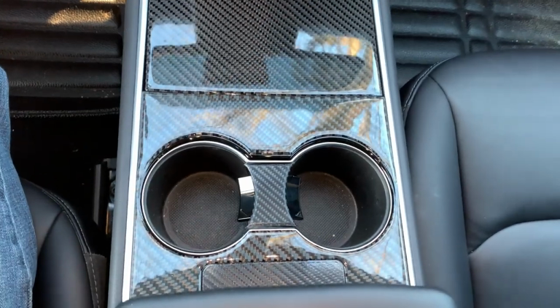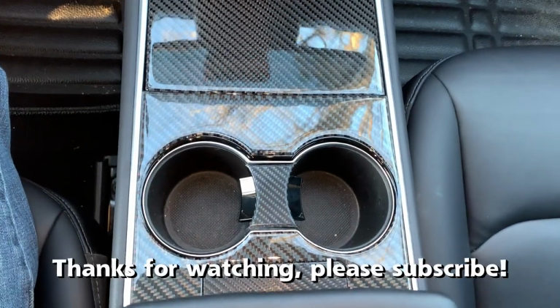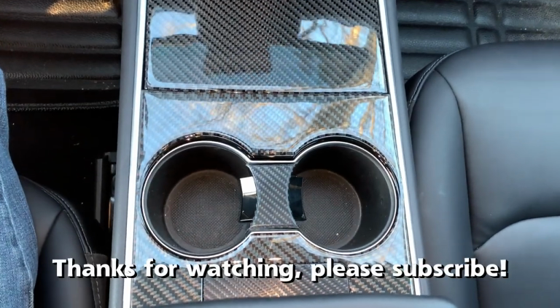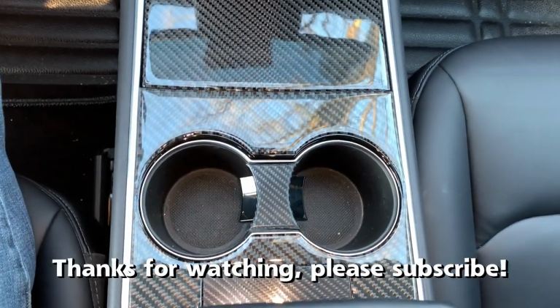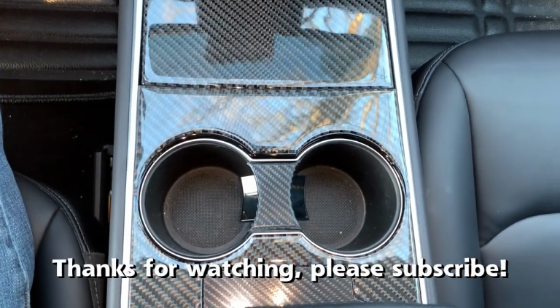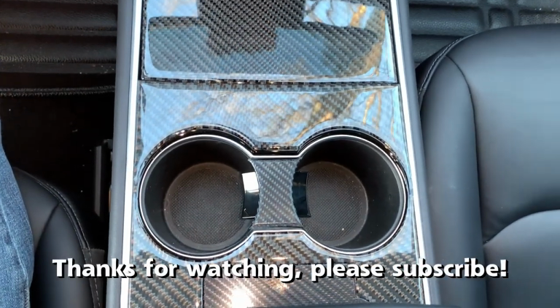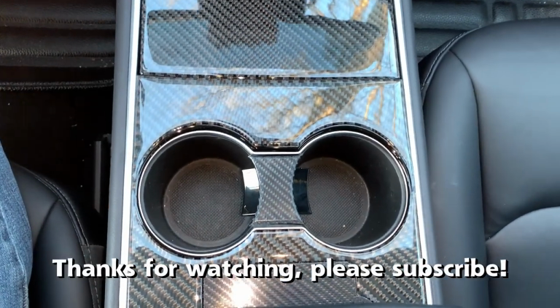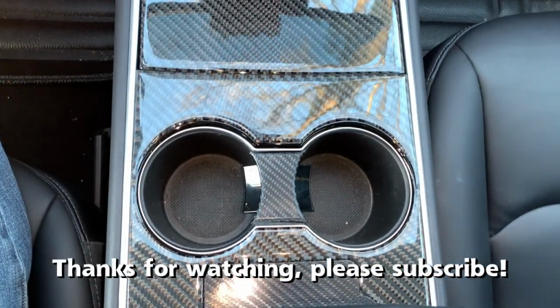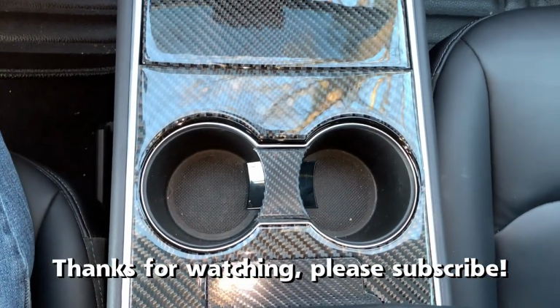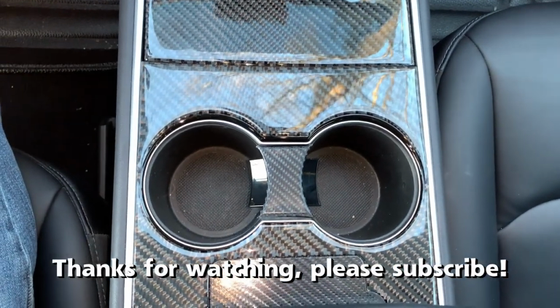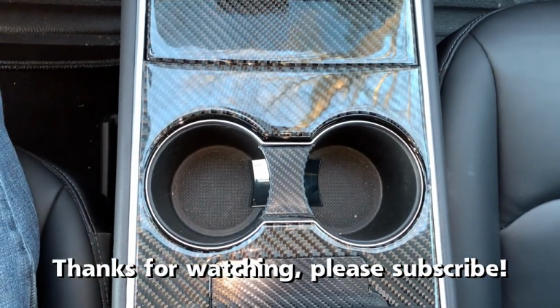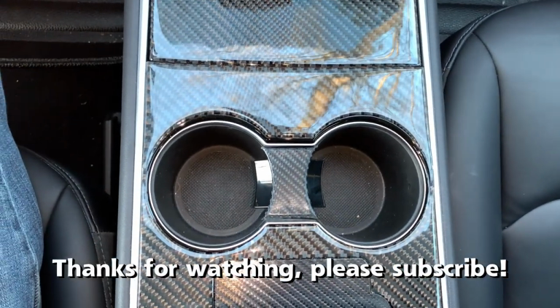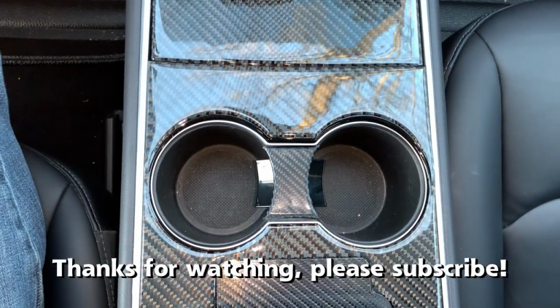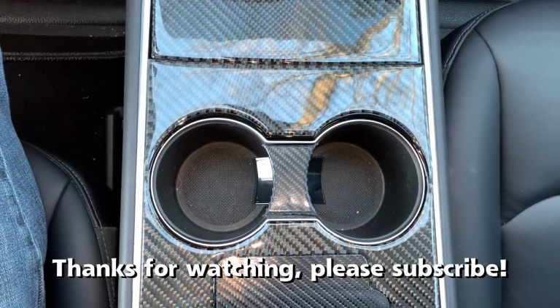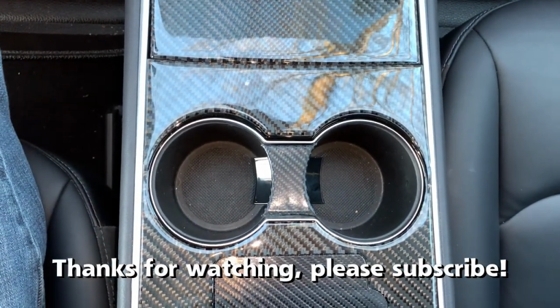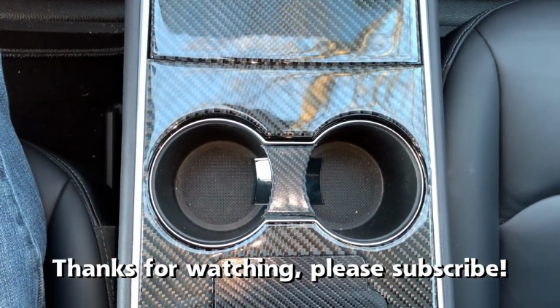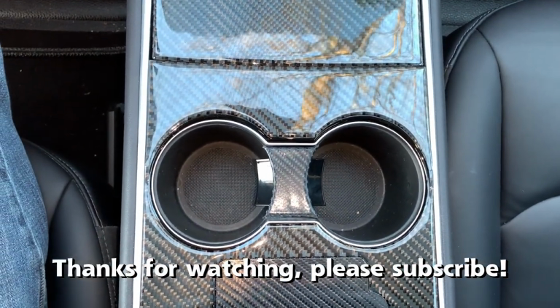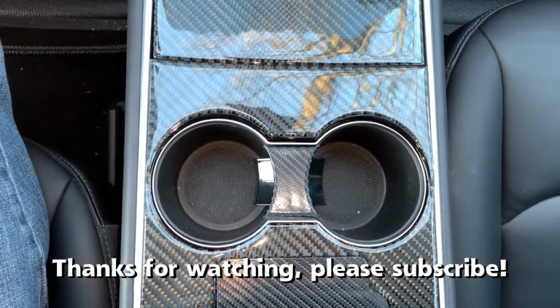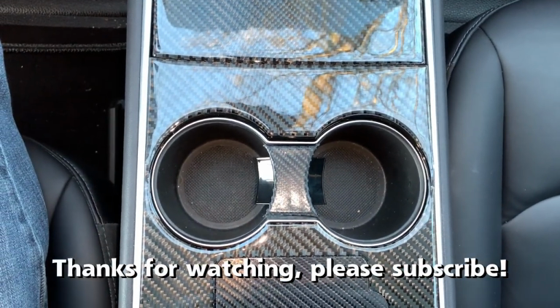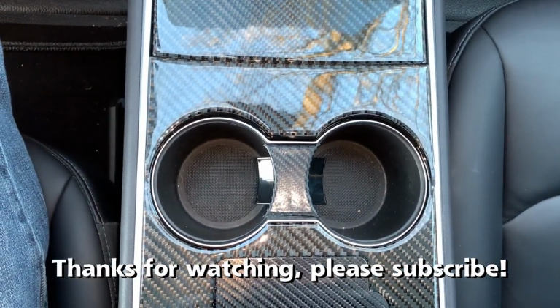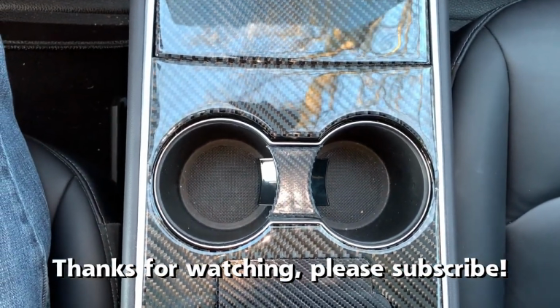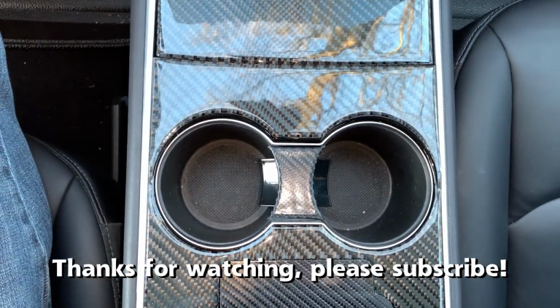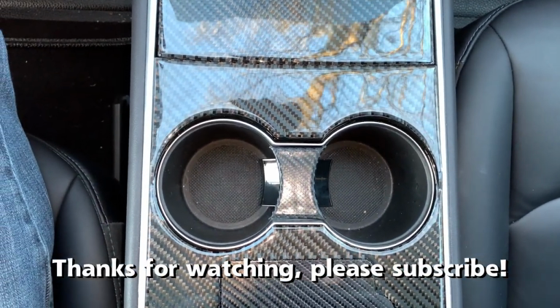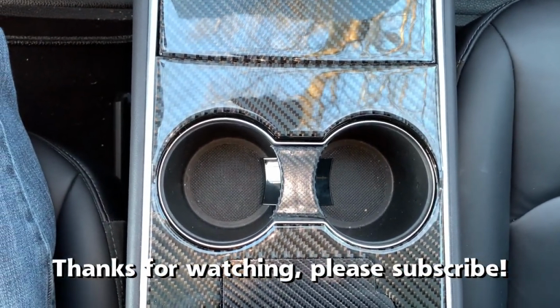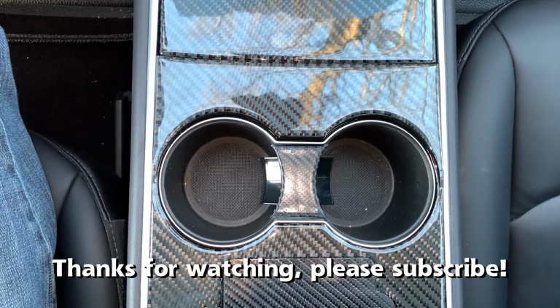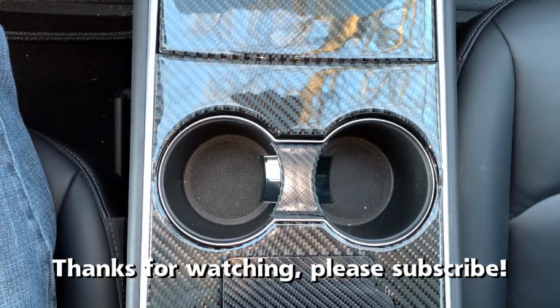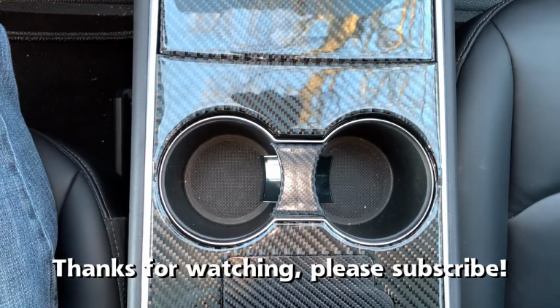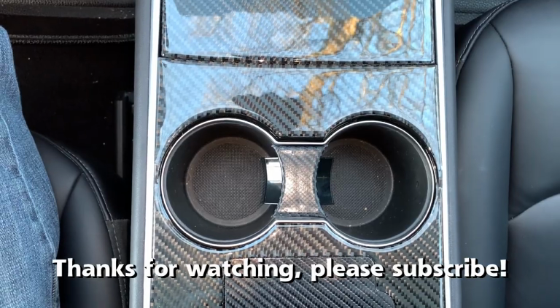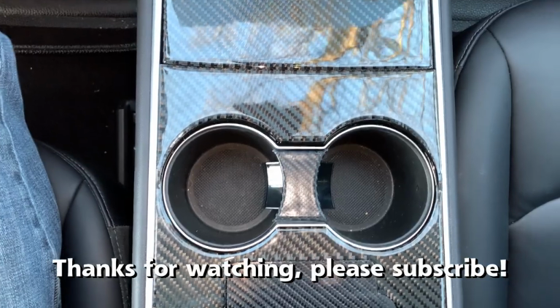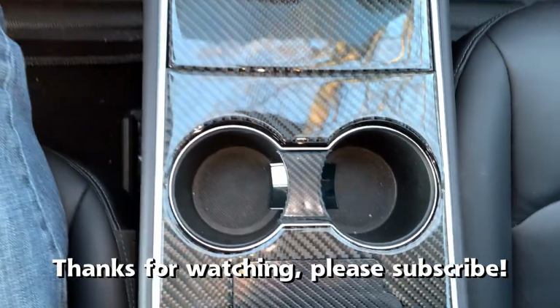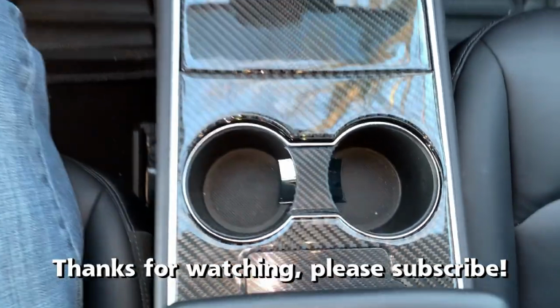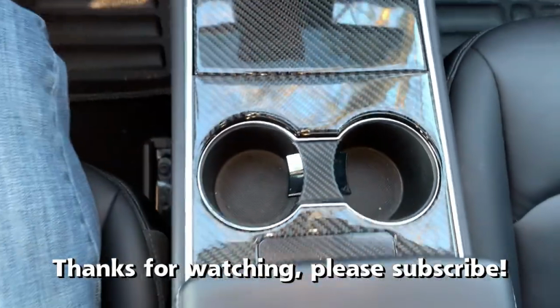Thanks for watching. Please subscribe if you haven't already done so — it helps the channel grow. See you in the next video.